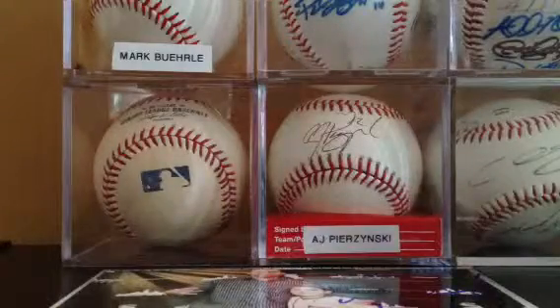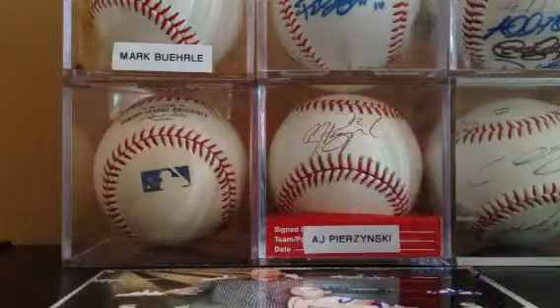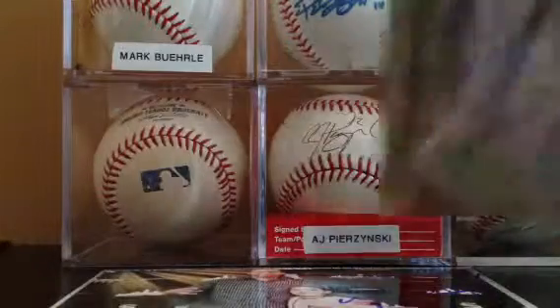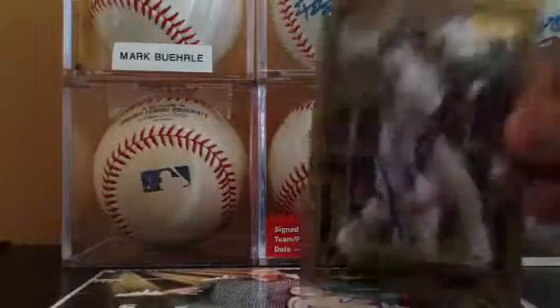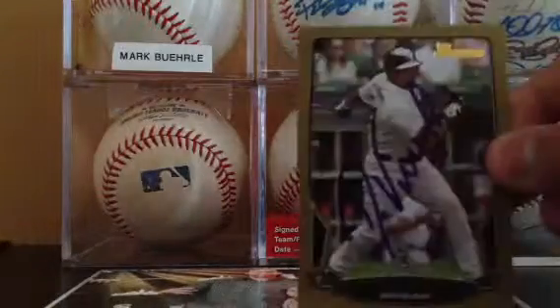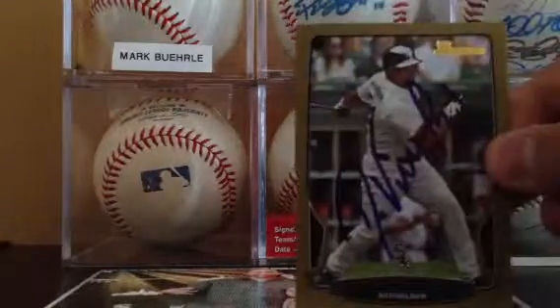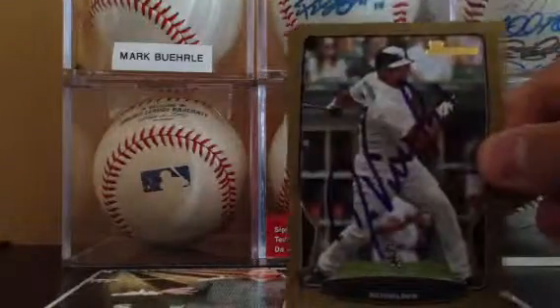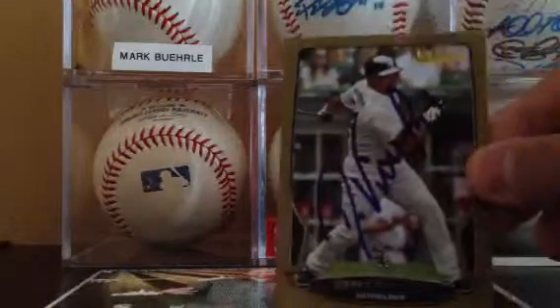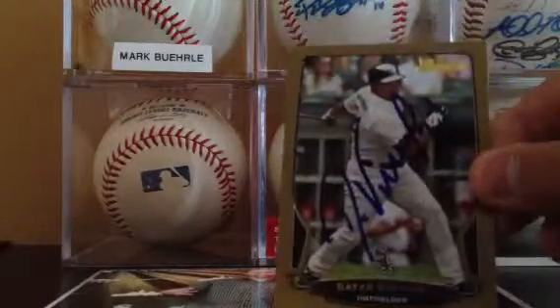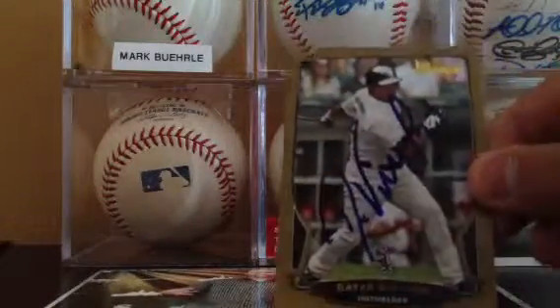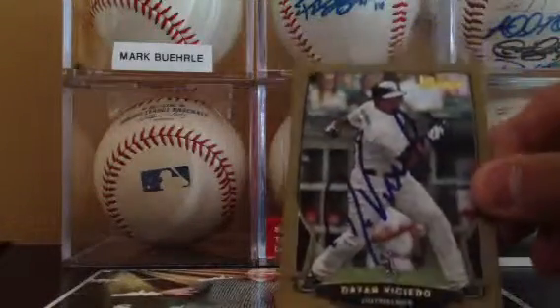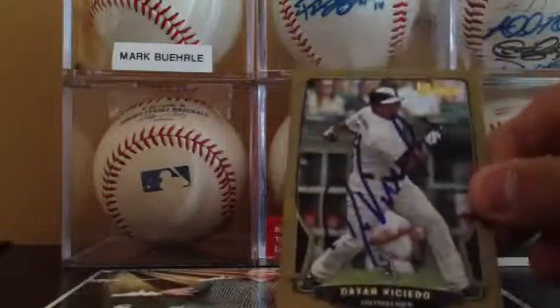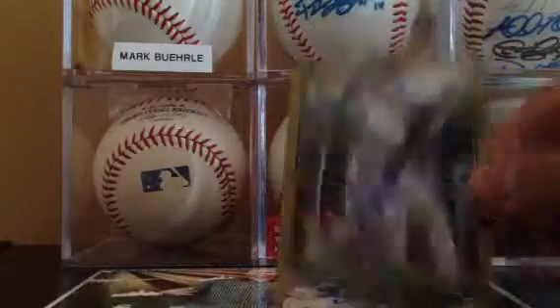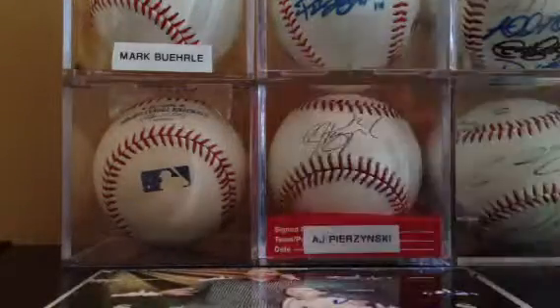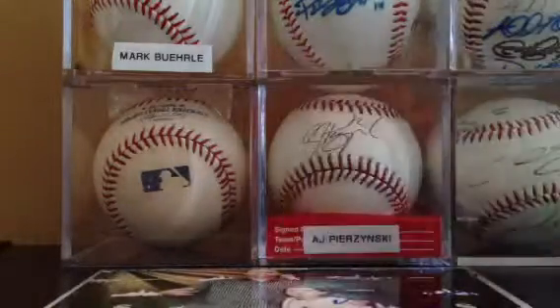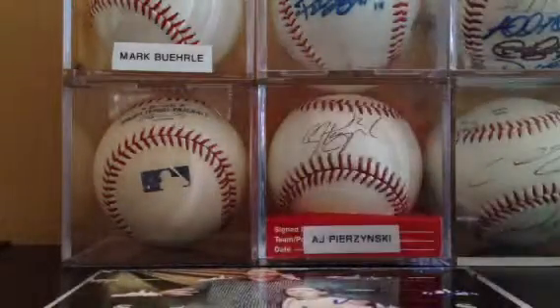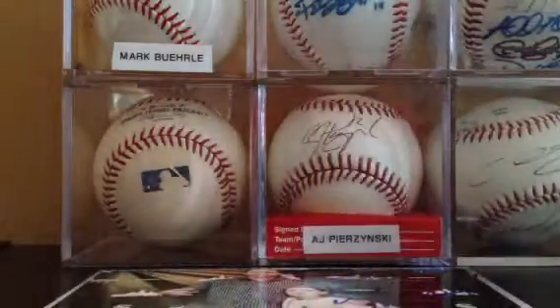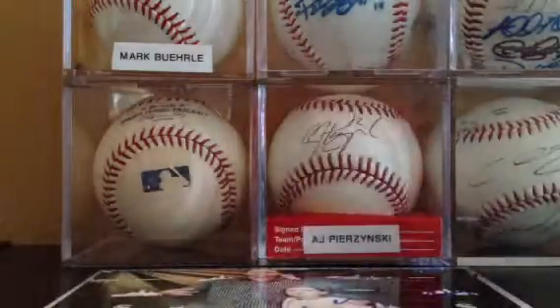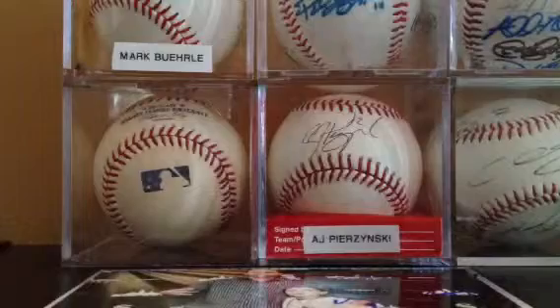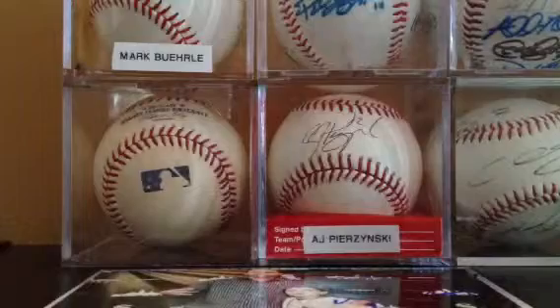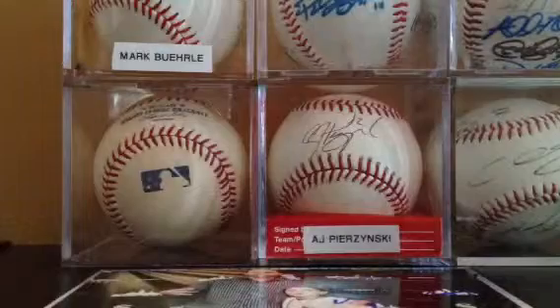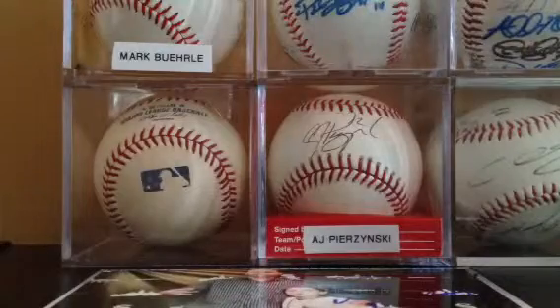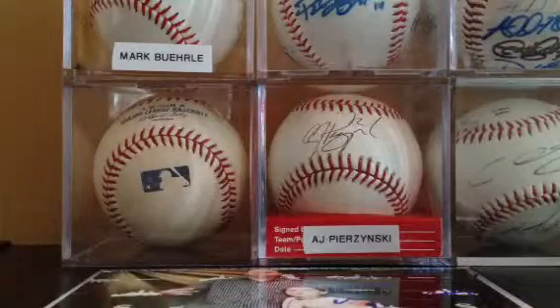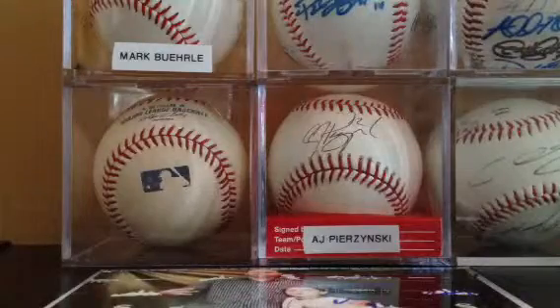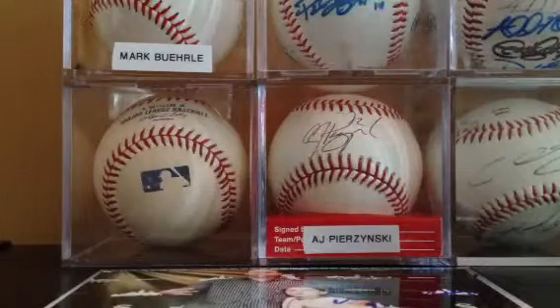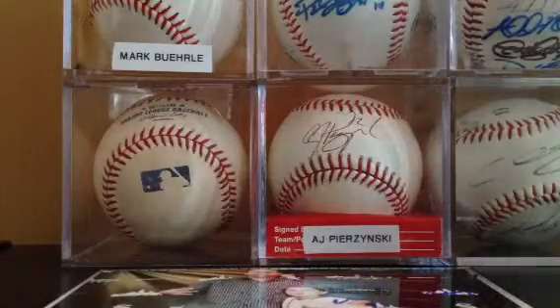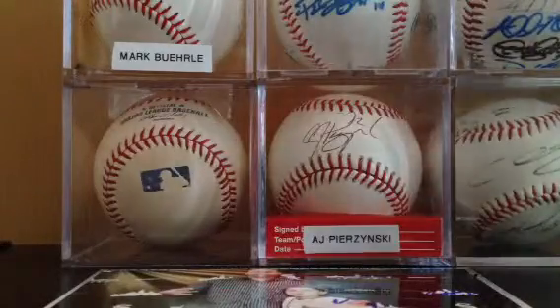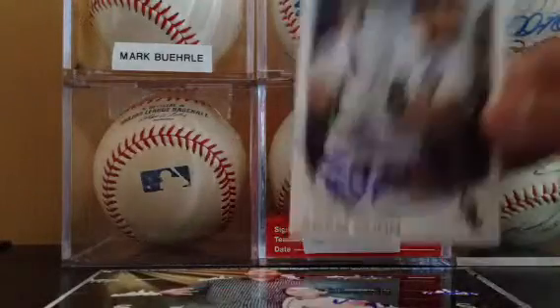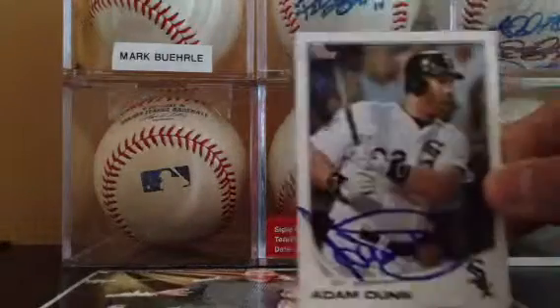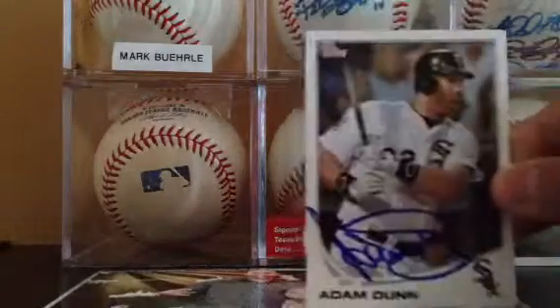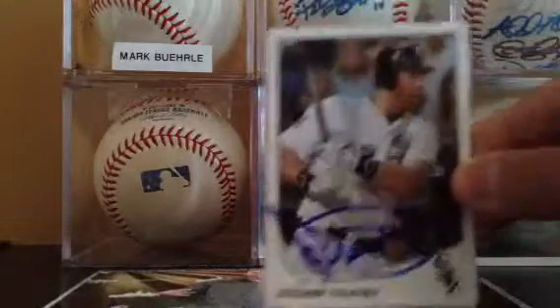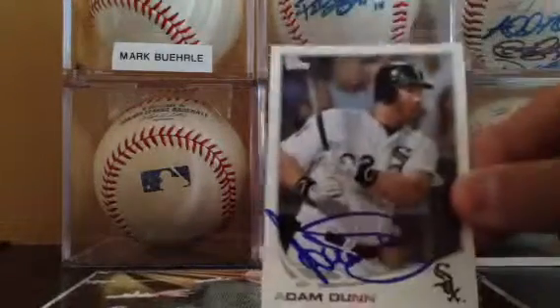Bowman gold, Diane. He signs a good autograph every time. 3 of 3, 2013, Adam Dunn.